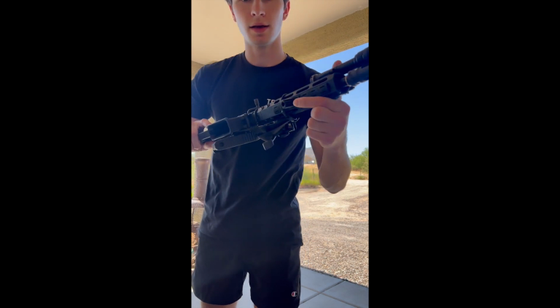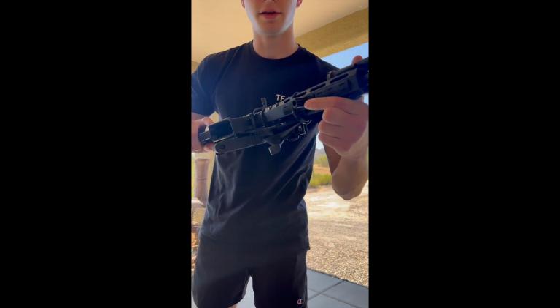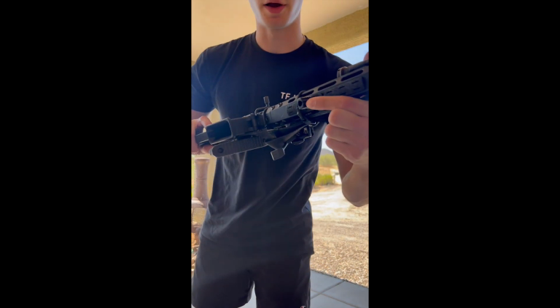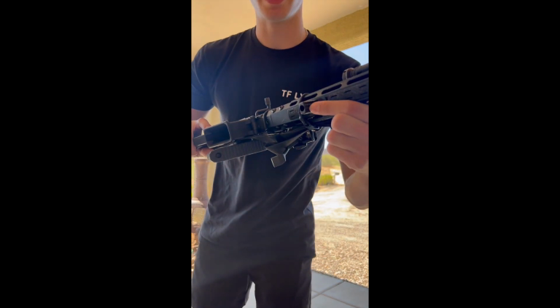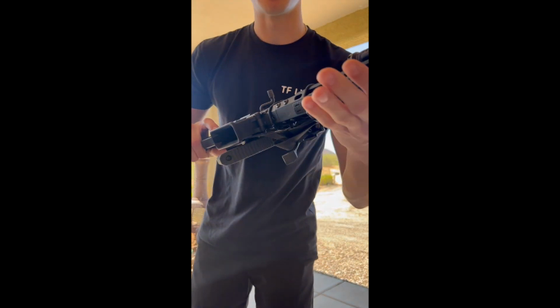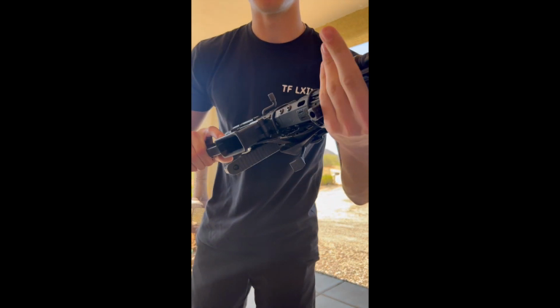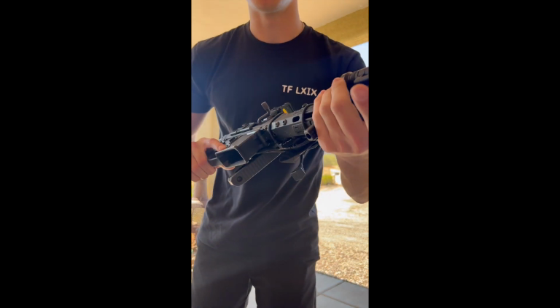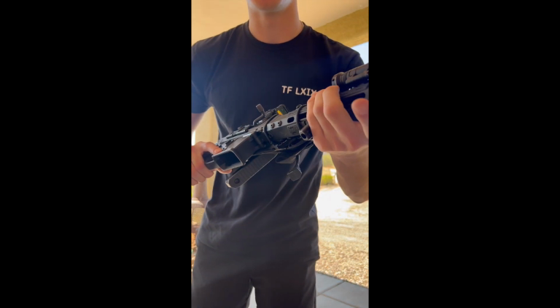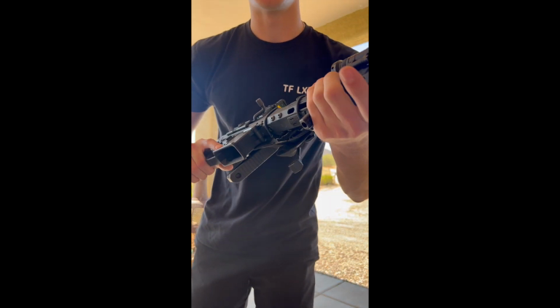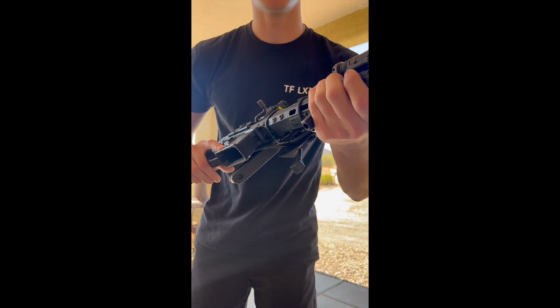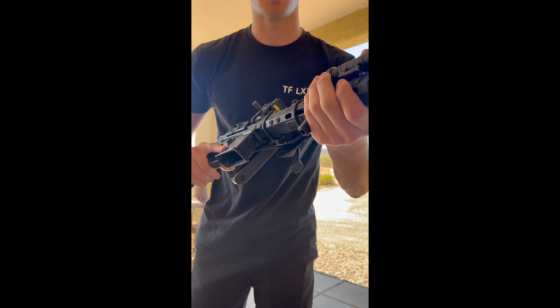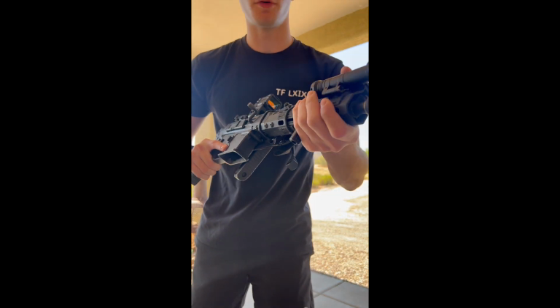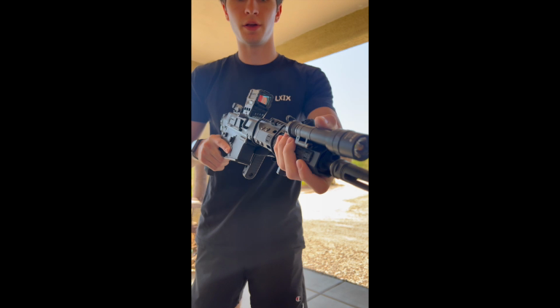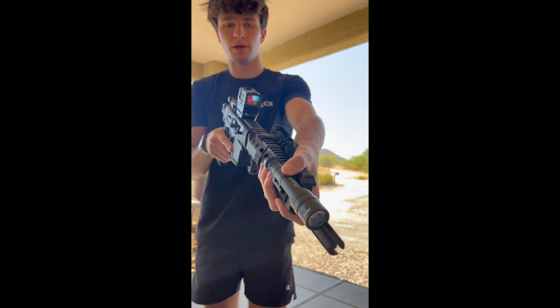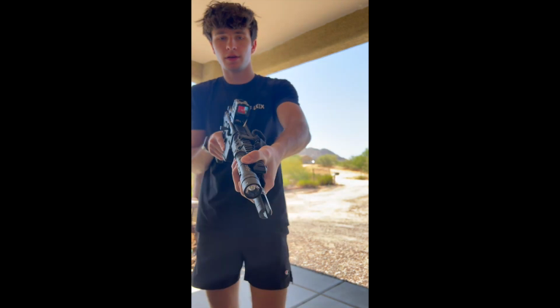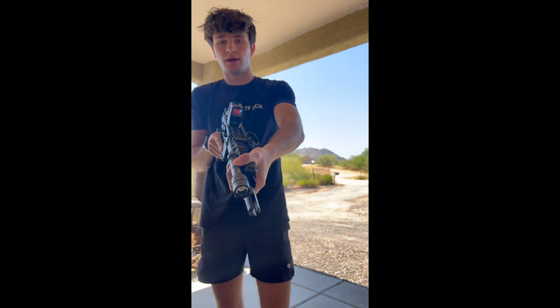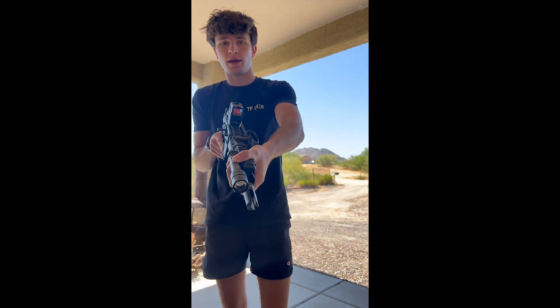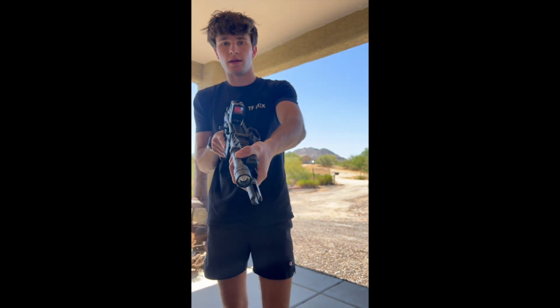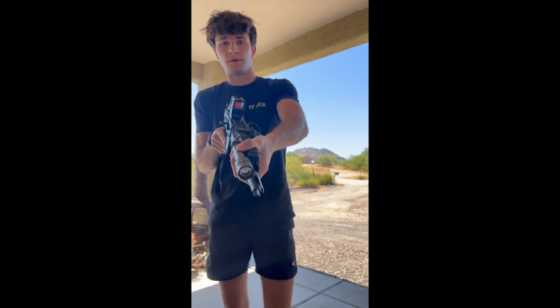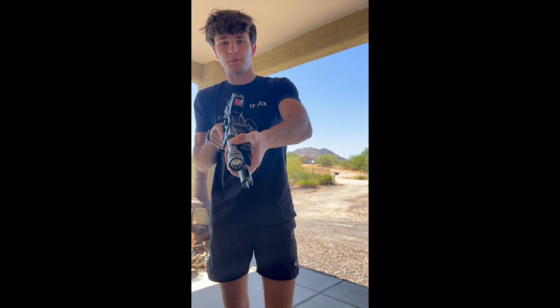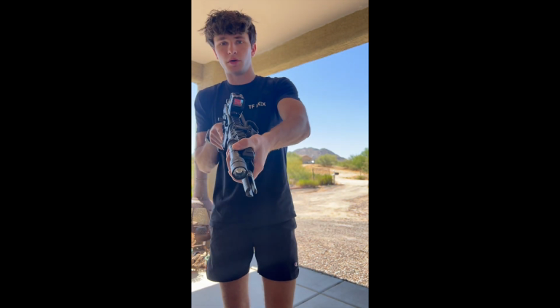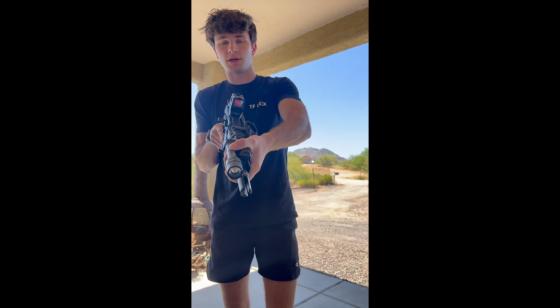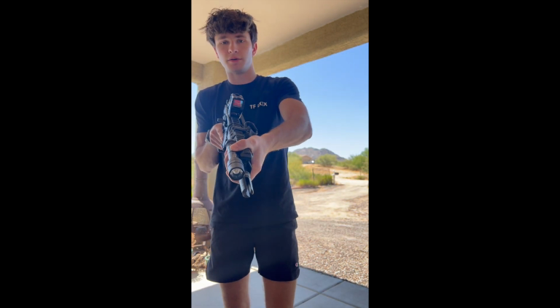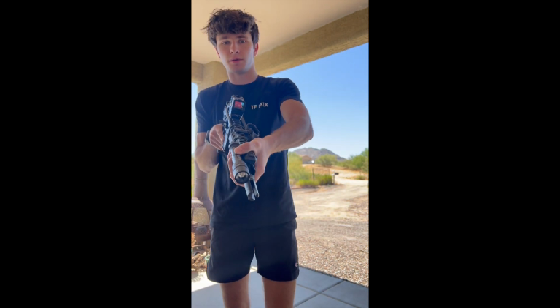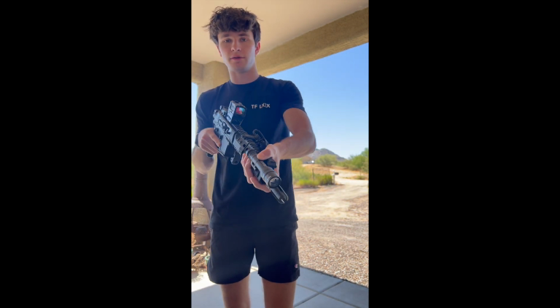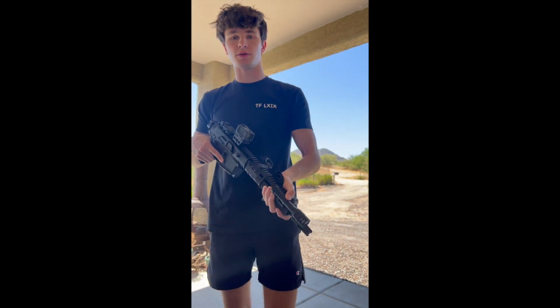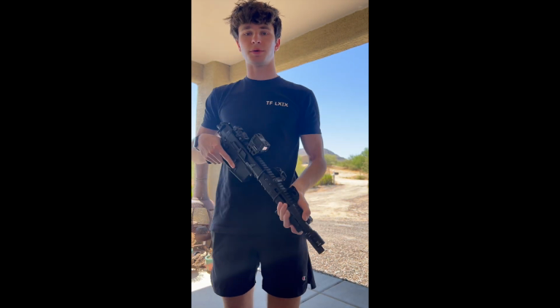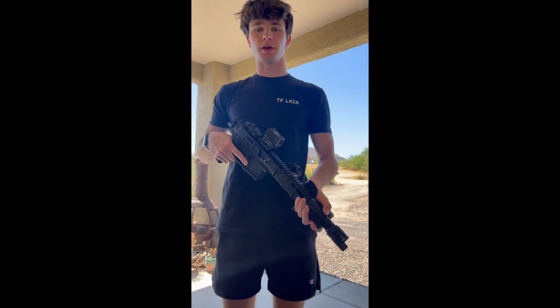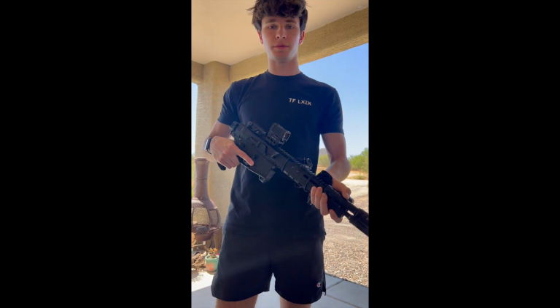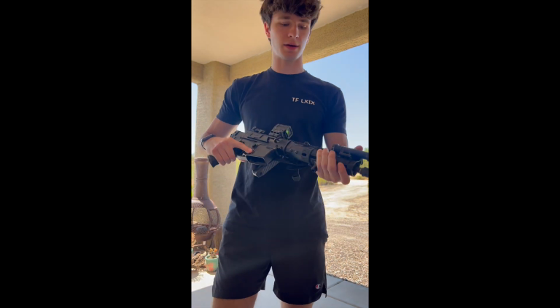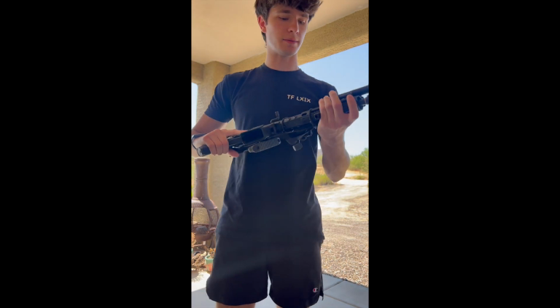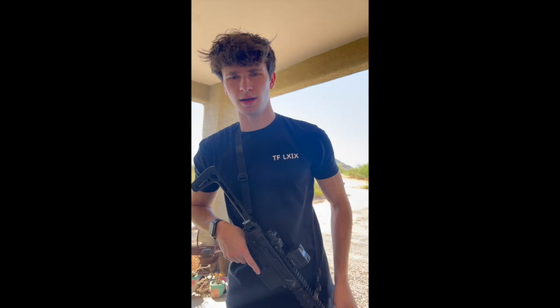This barricade stop right here is real nice. You can see the clamp over here and pull yourself into the rifle, which is pretty good.